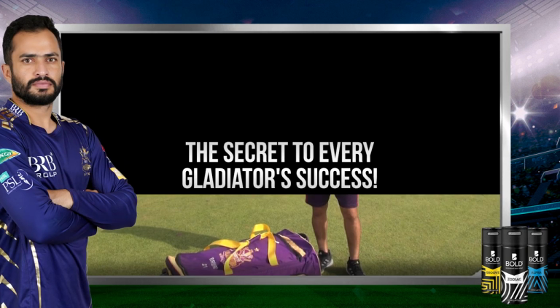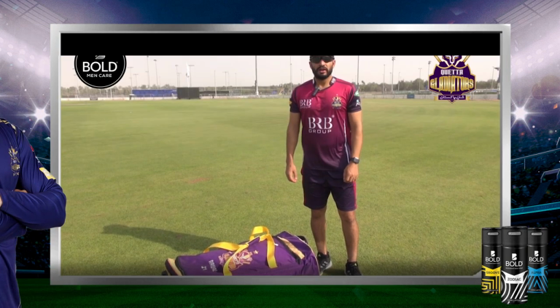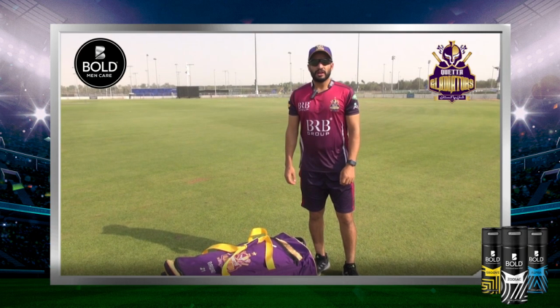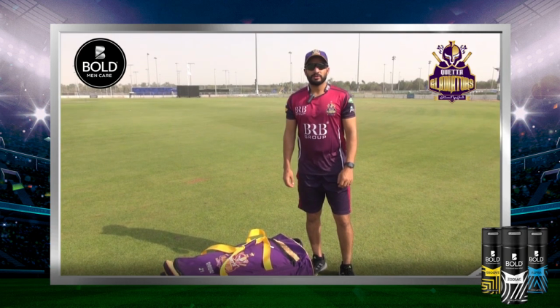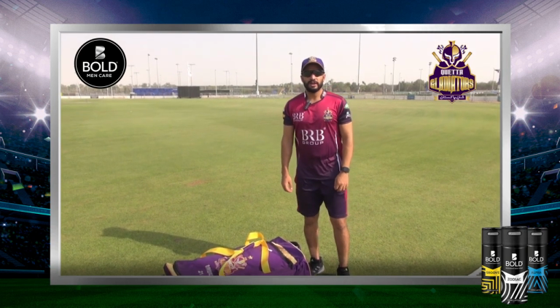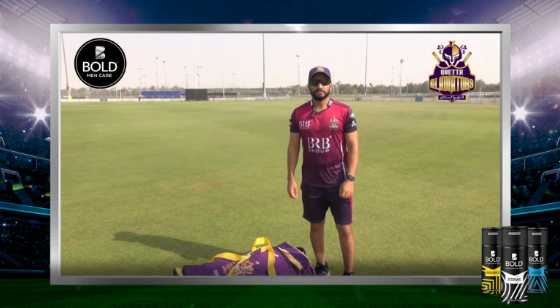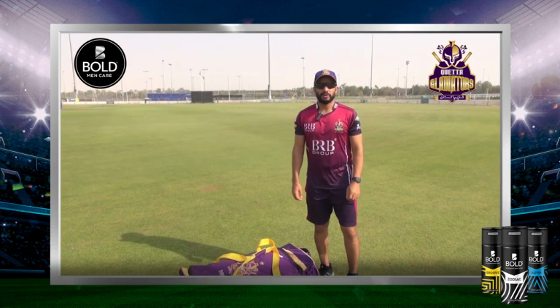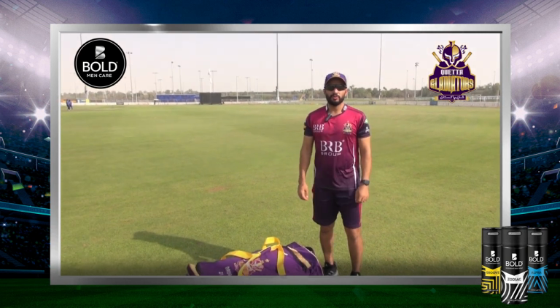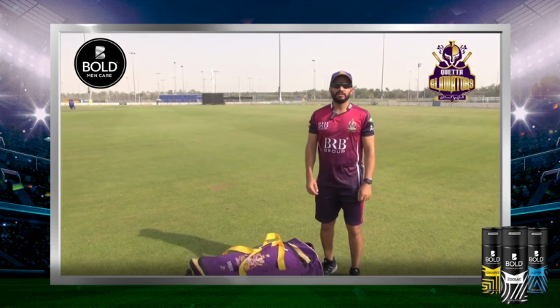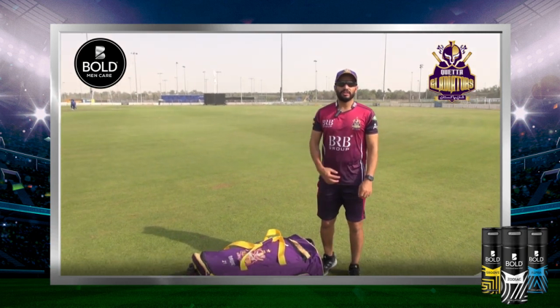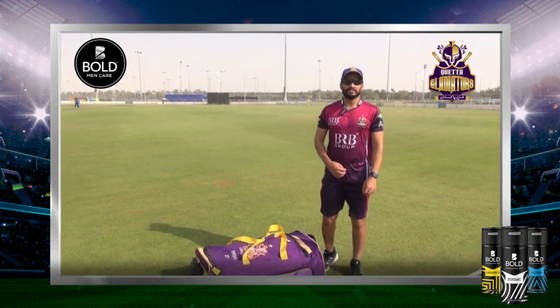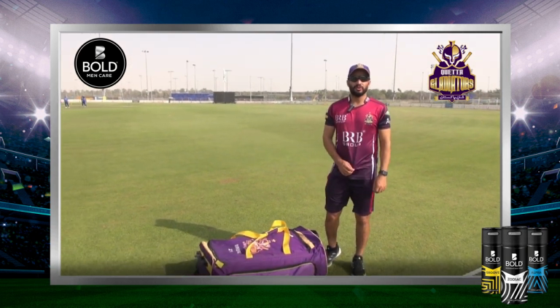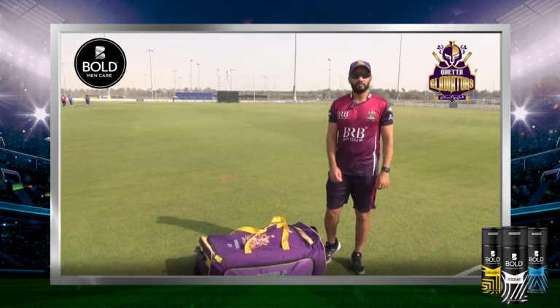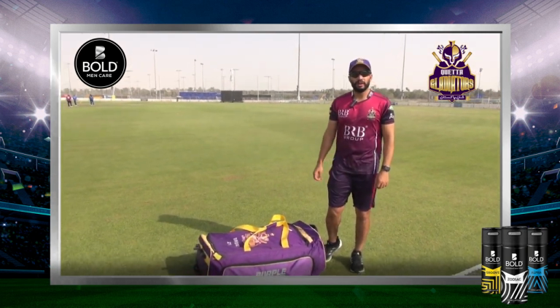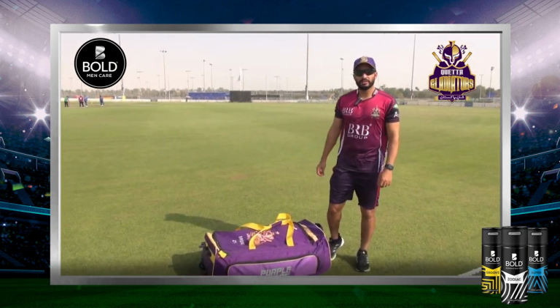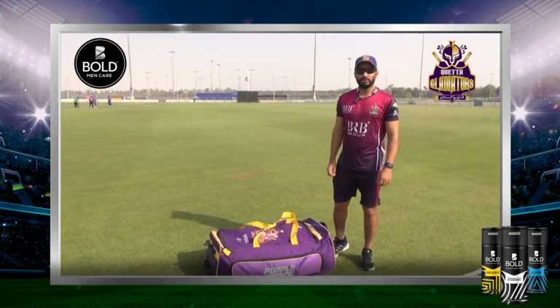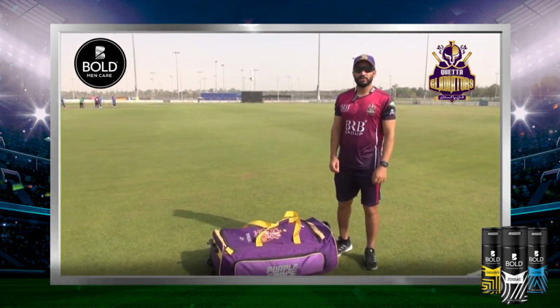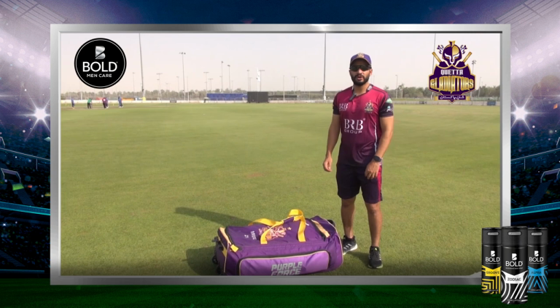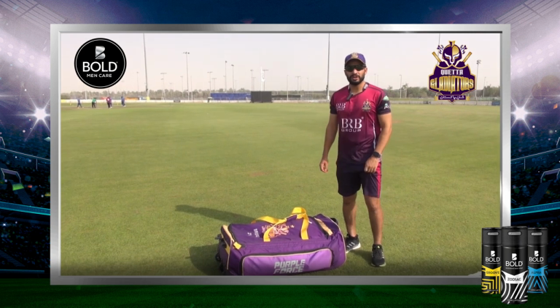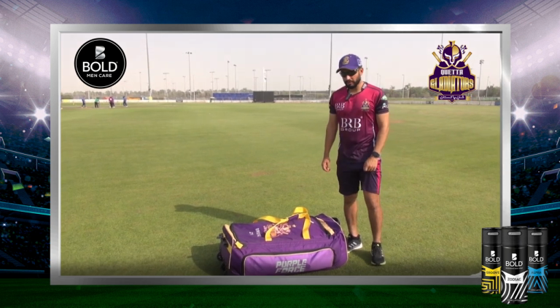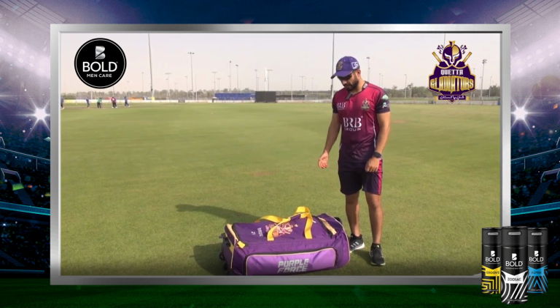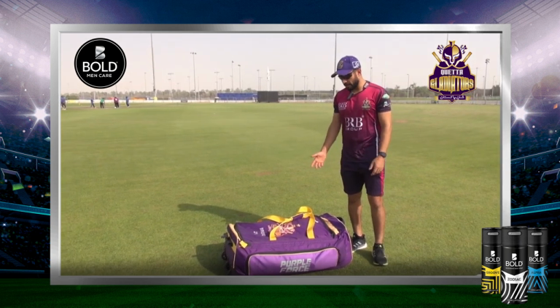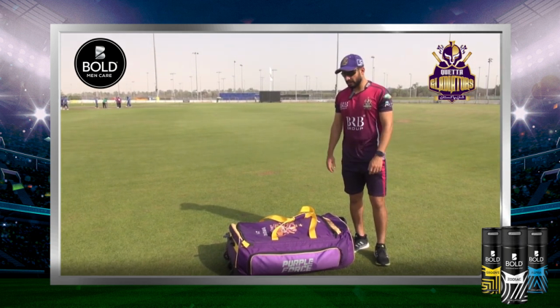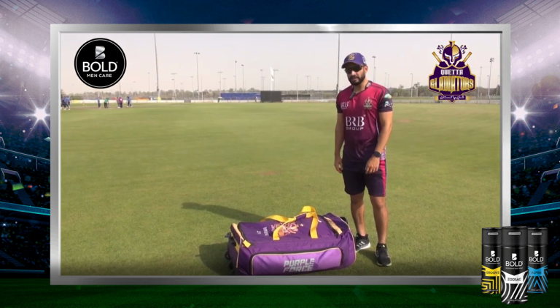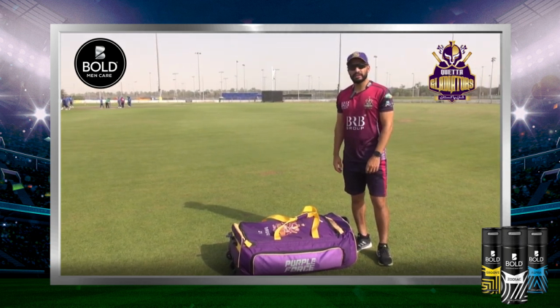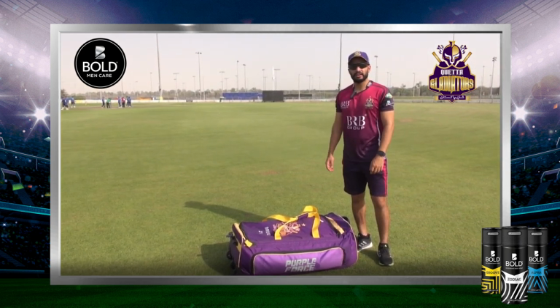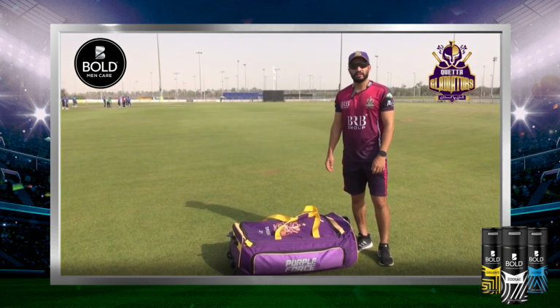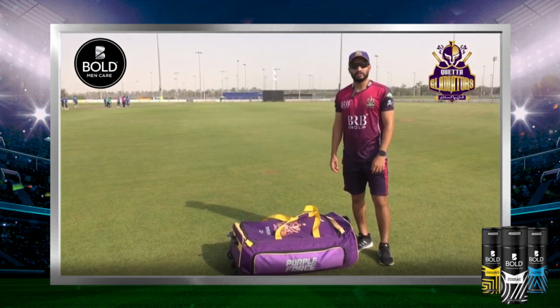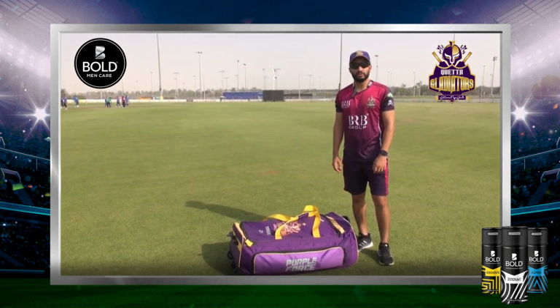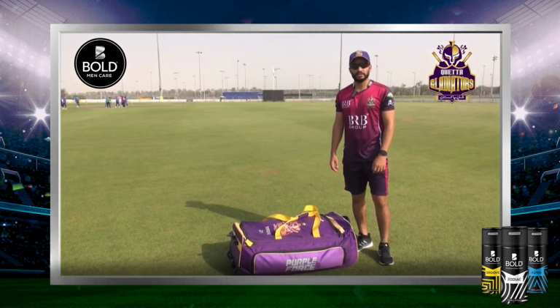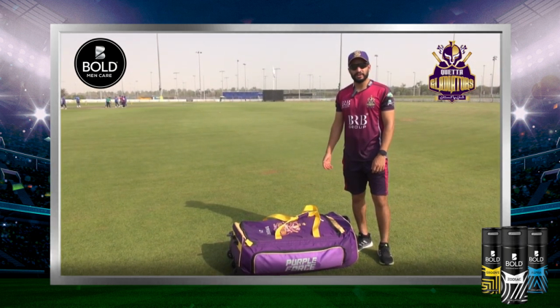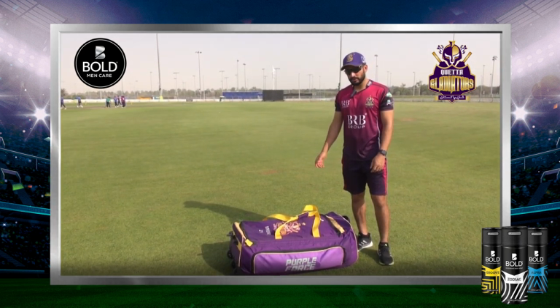Hello guys, I am Muhammad Nawaz and today I will show you what is in my kit bag. Let's find out.